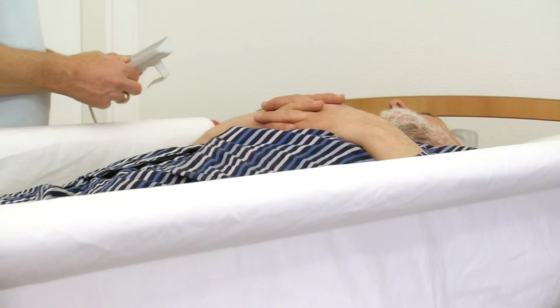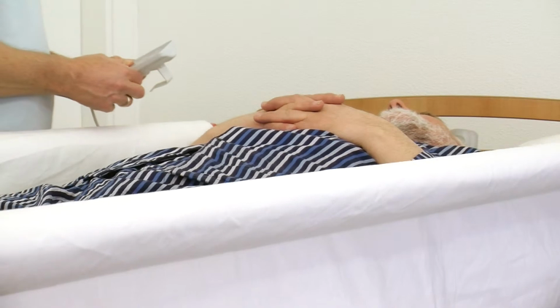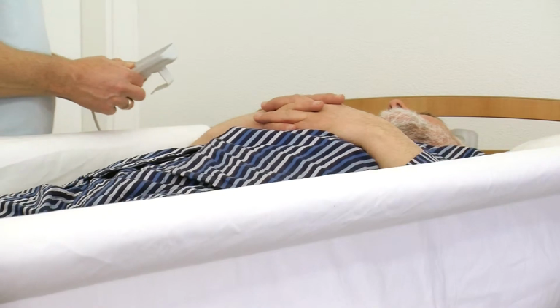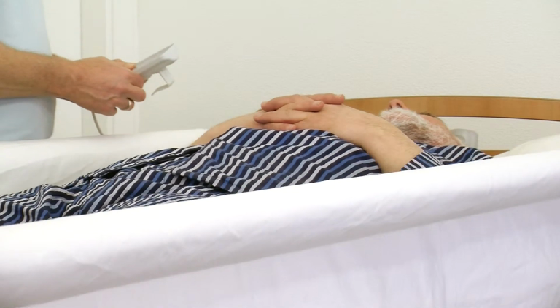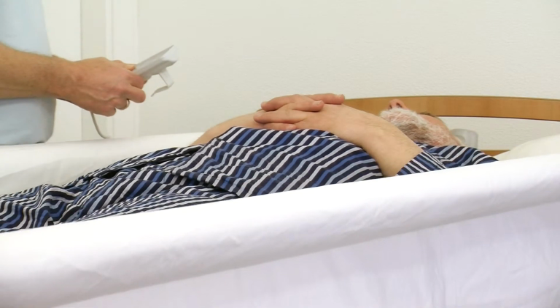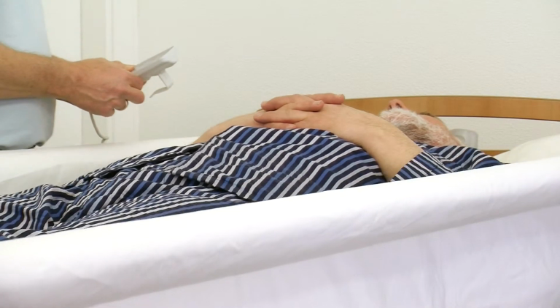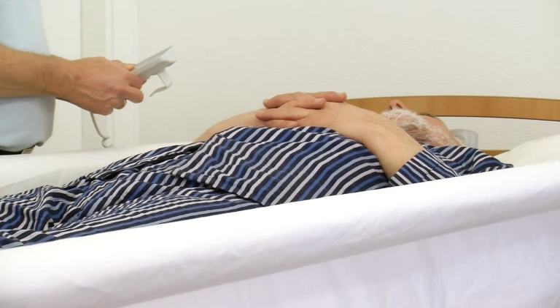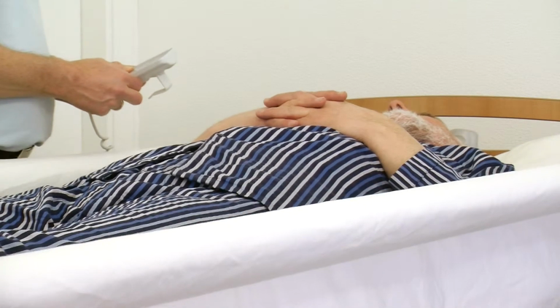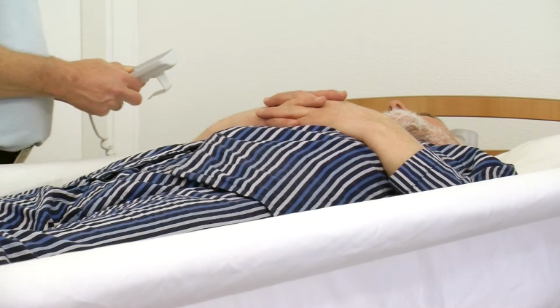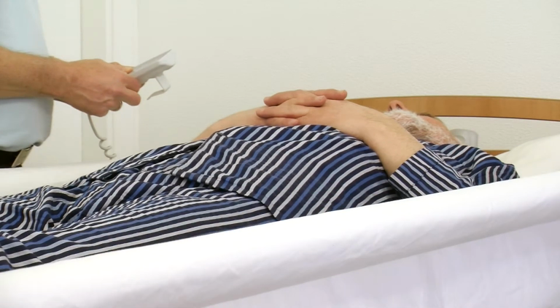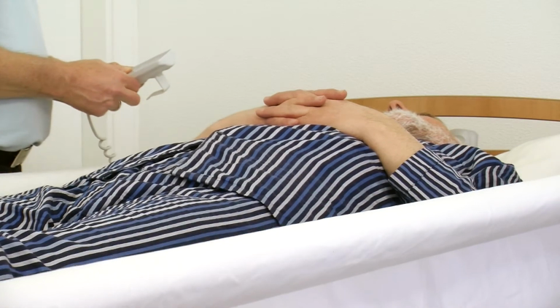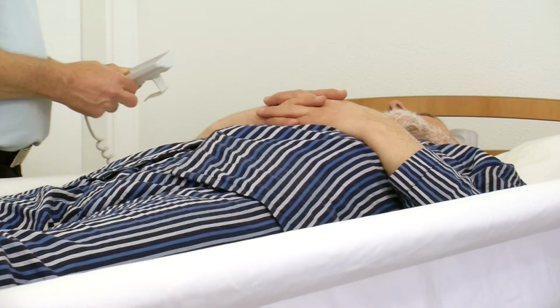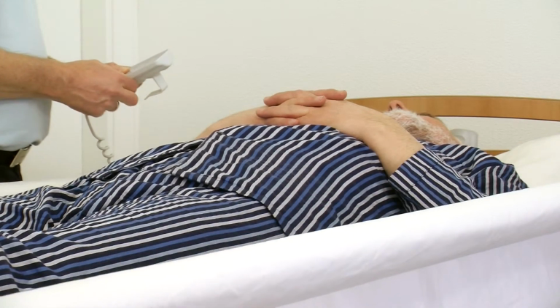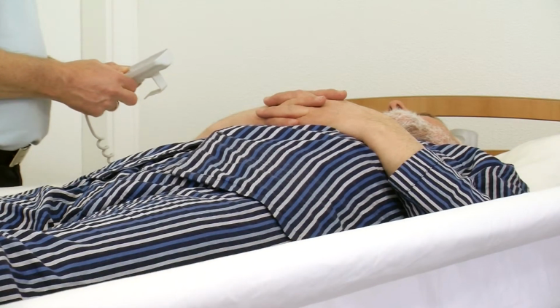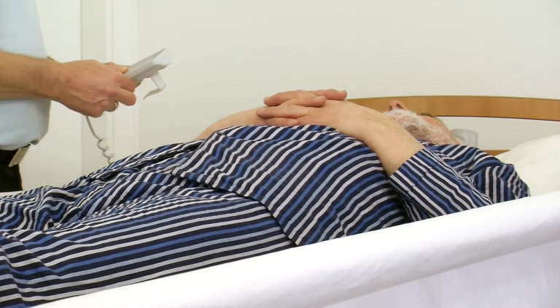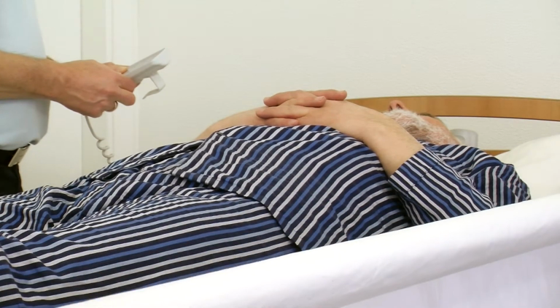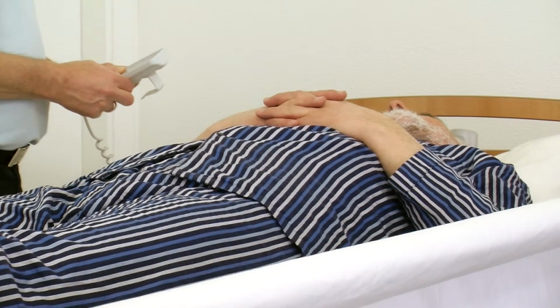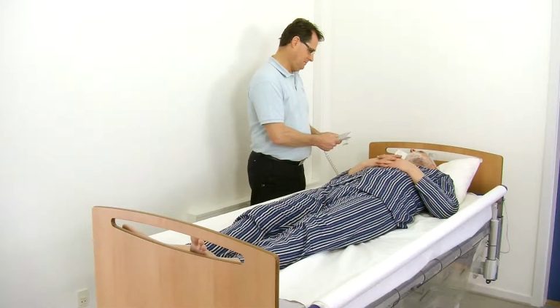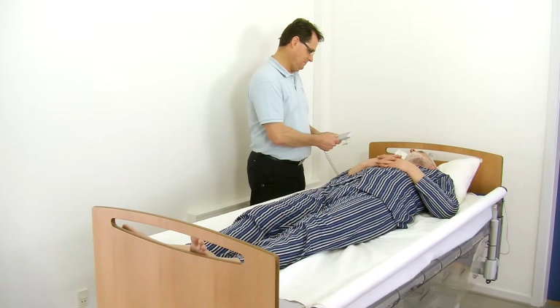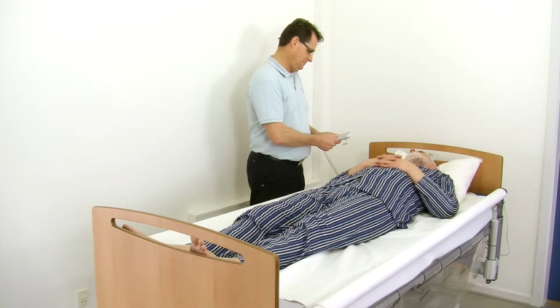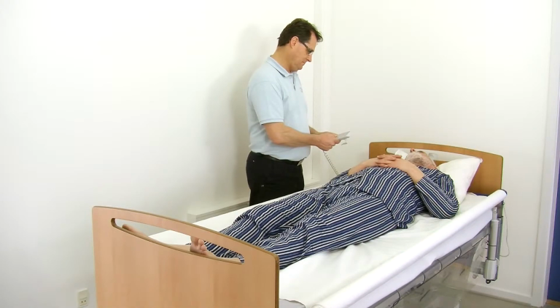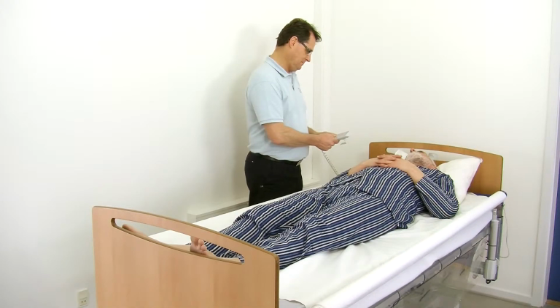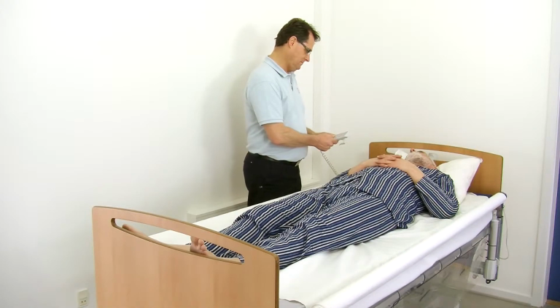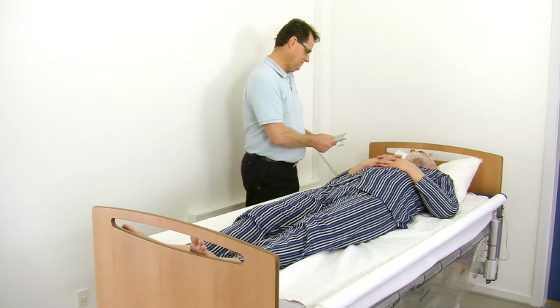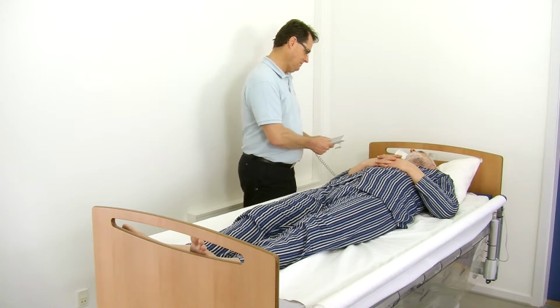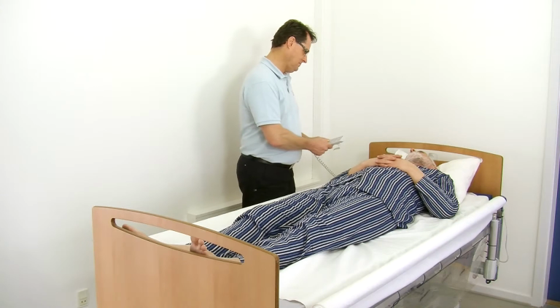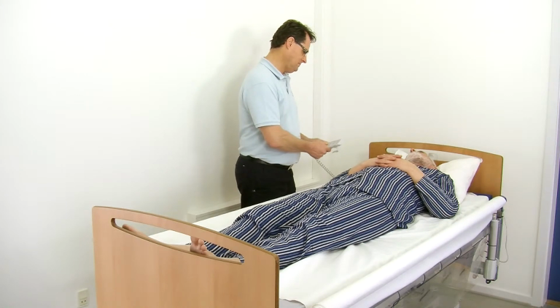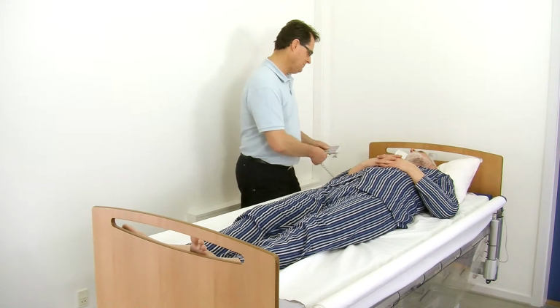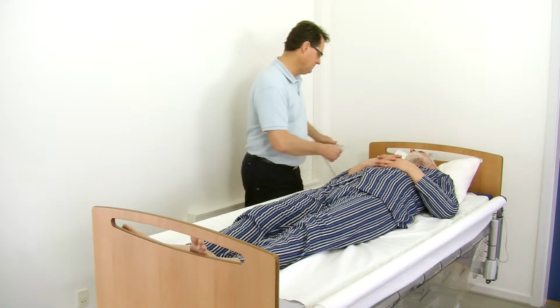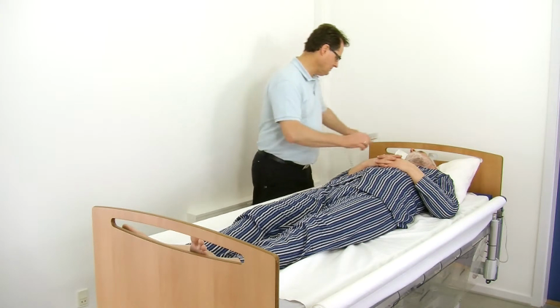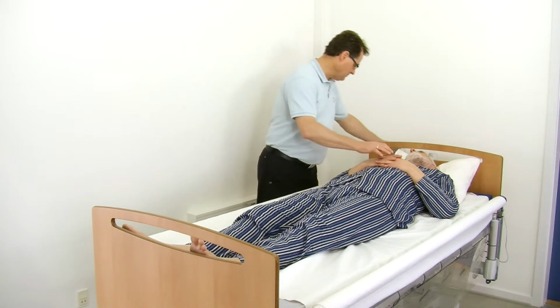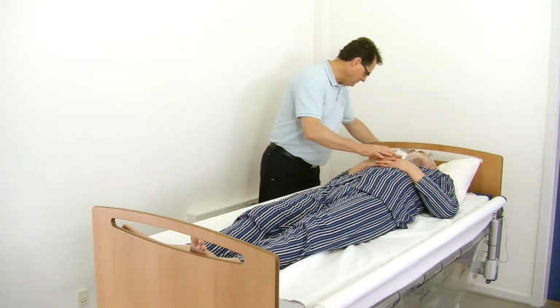If the Vendlit is not used as side rails, the bars must be lowered when the patient is left unattended in the bed.